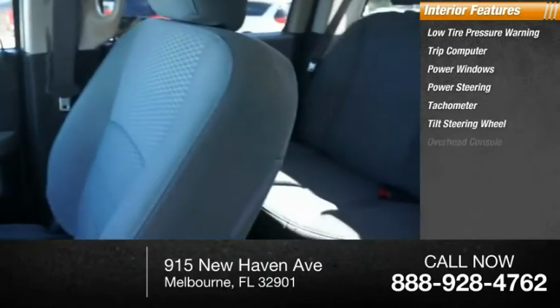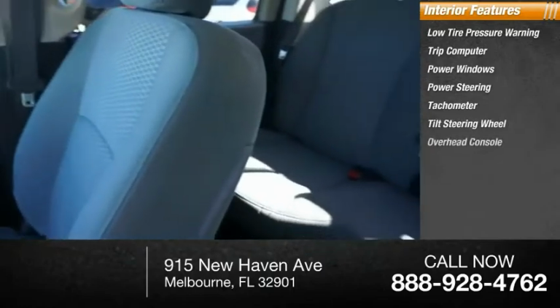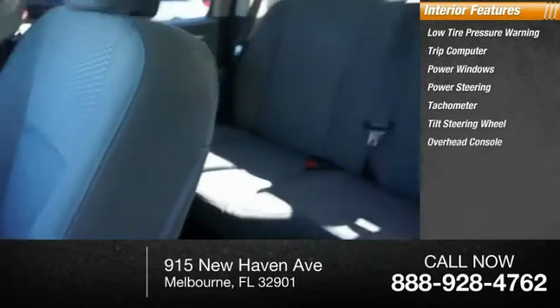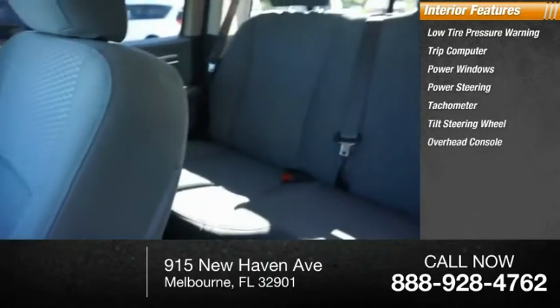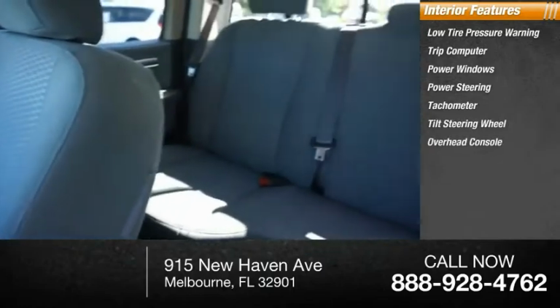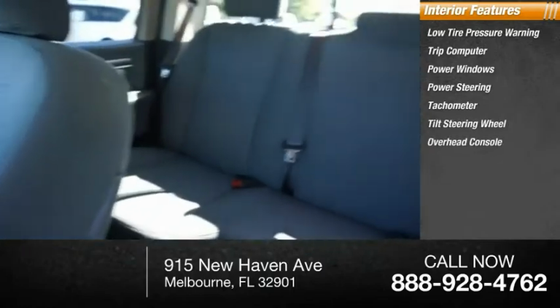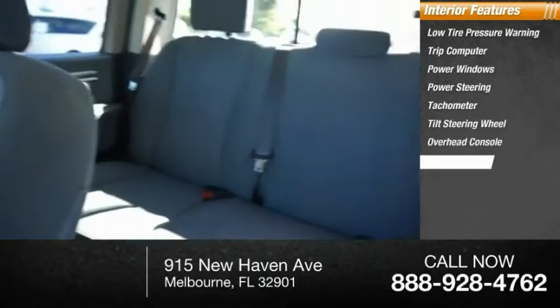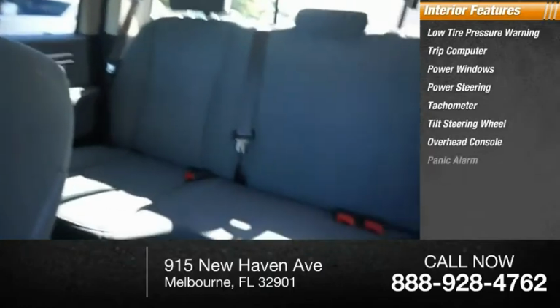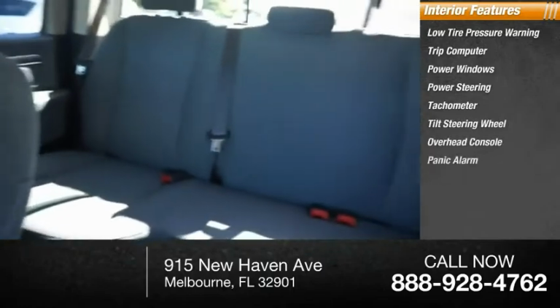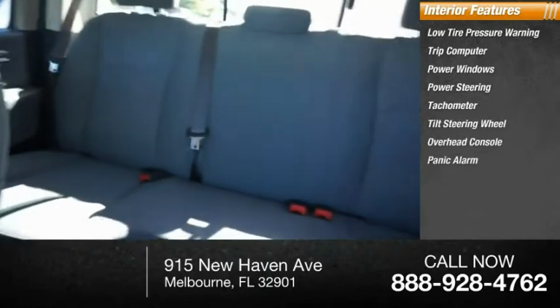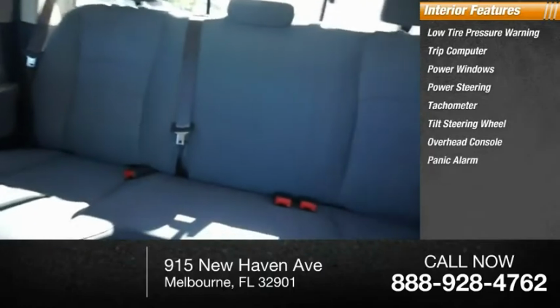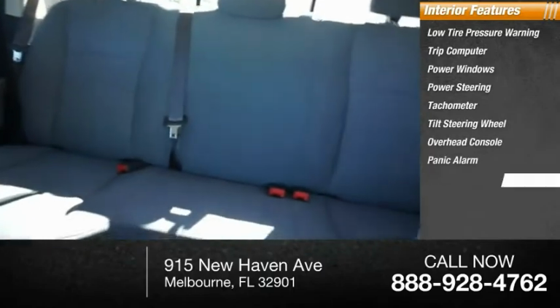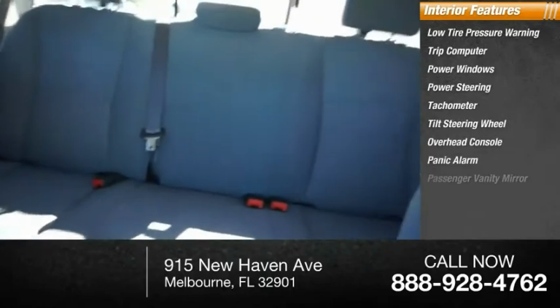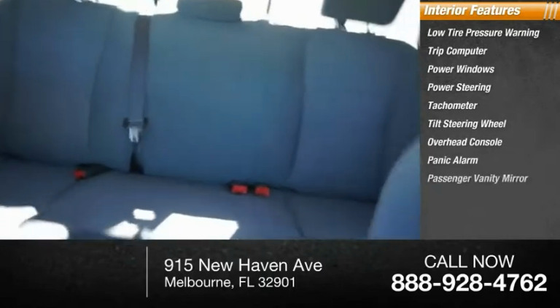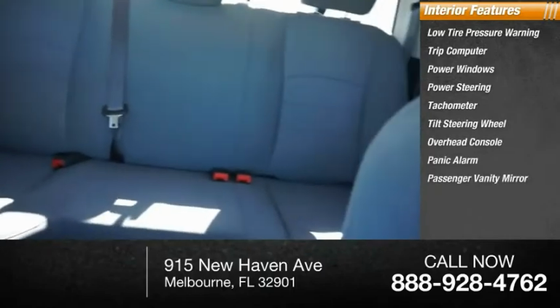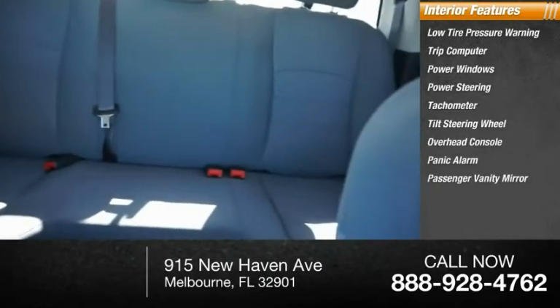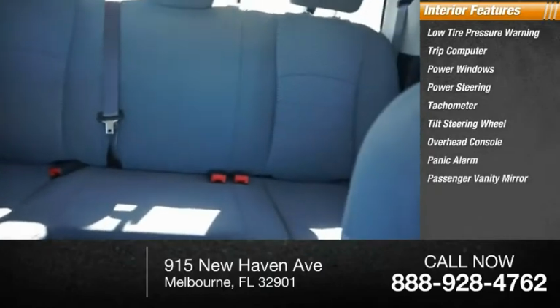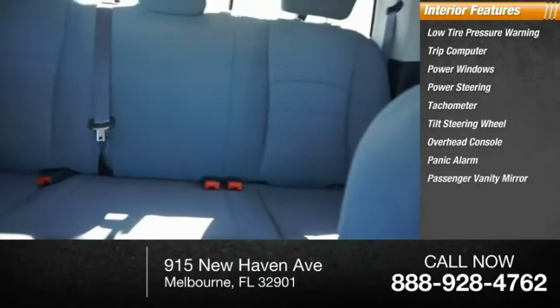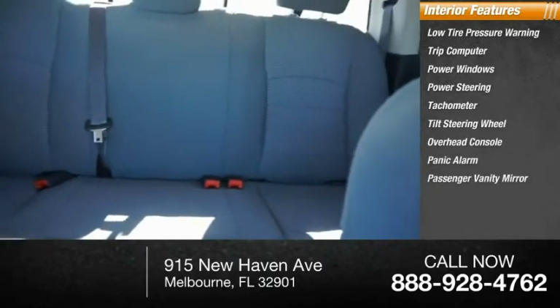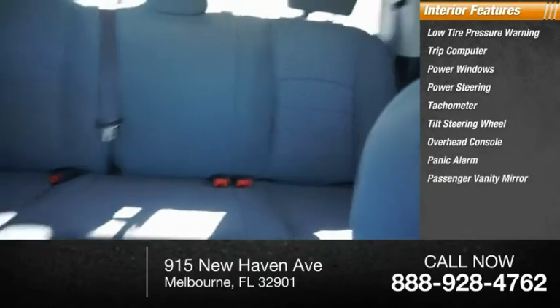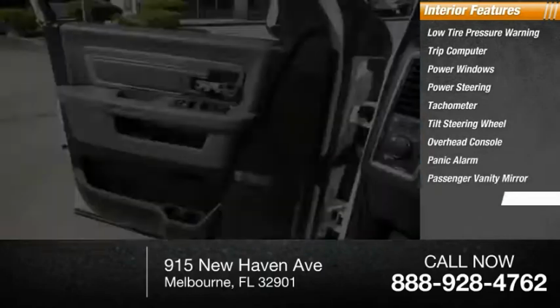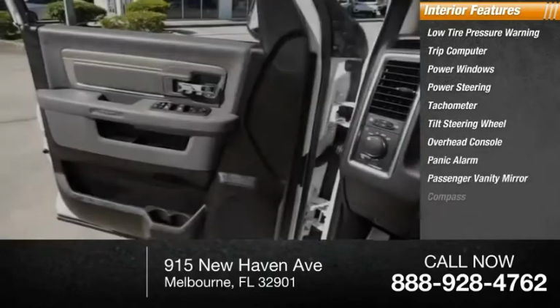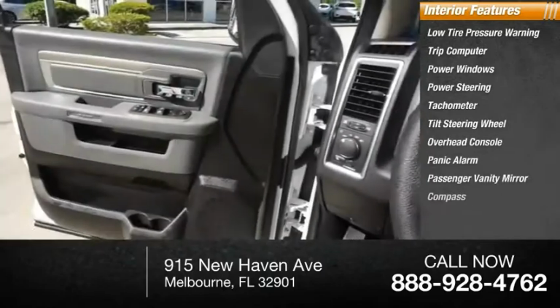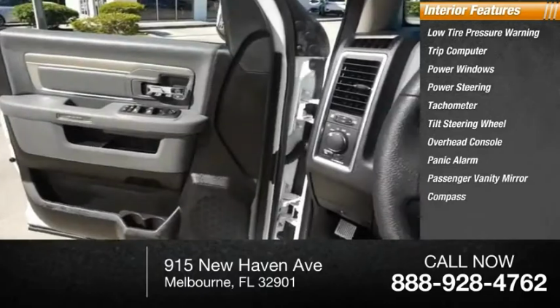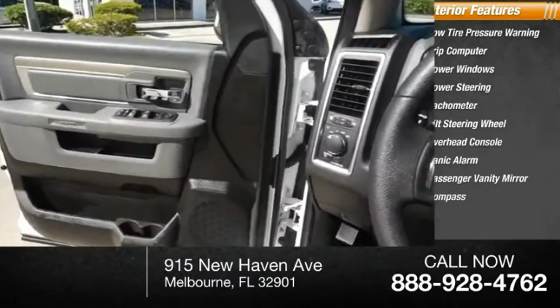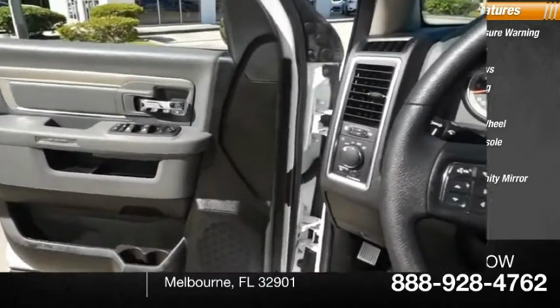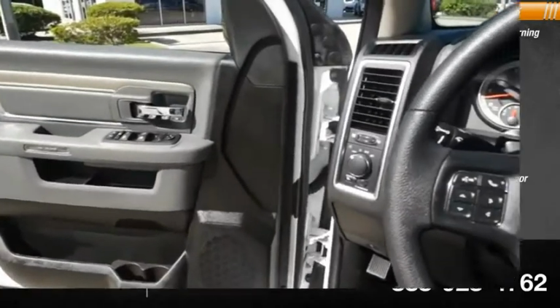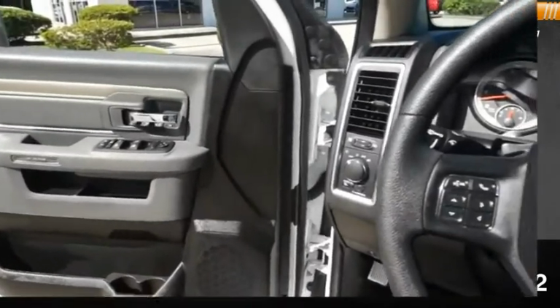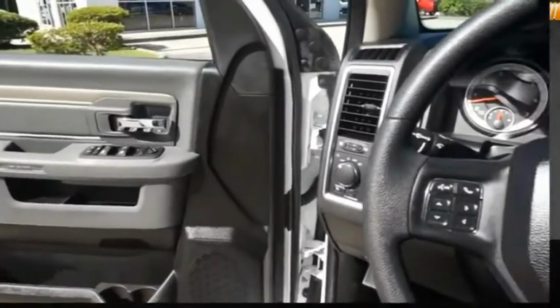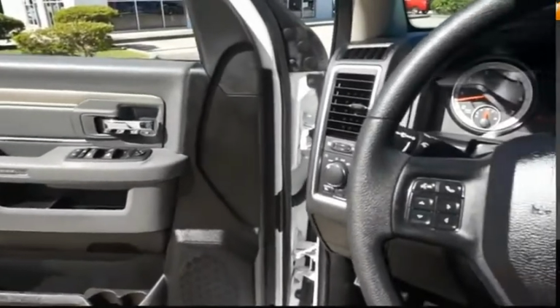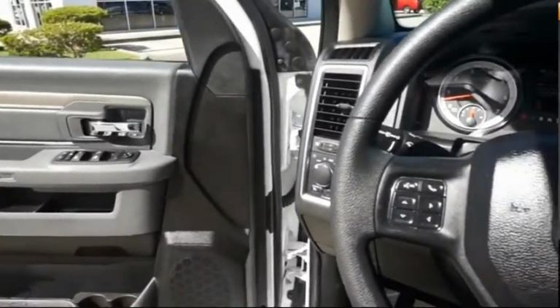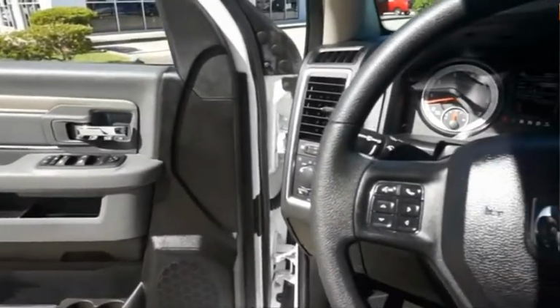Overhead console, panic alarm, passenger vanity mirror, compass. If you like it online, you'll love it in your driveway.